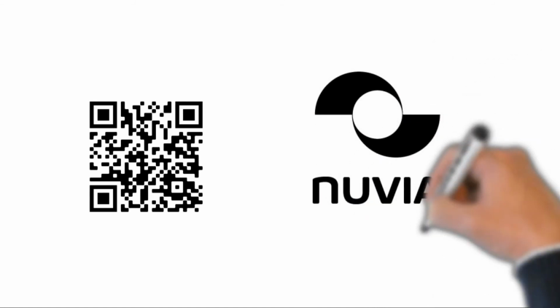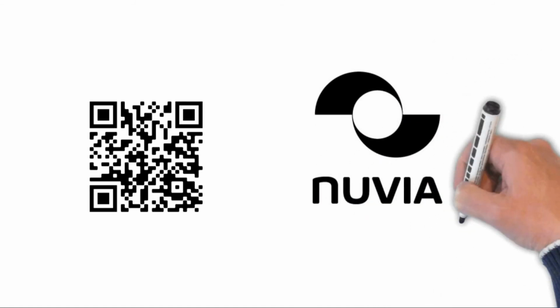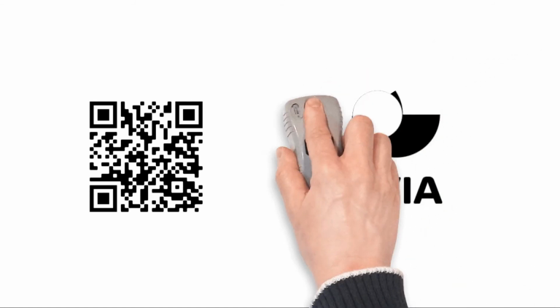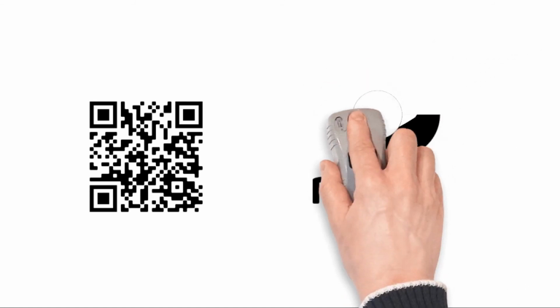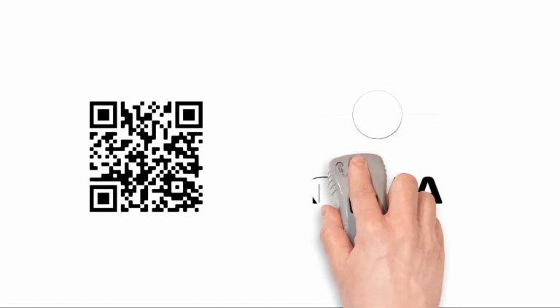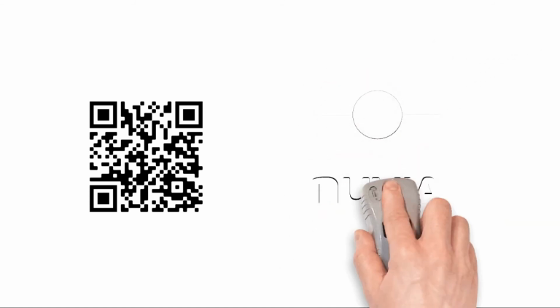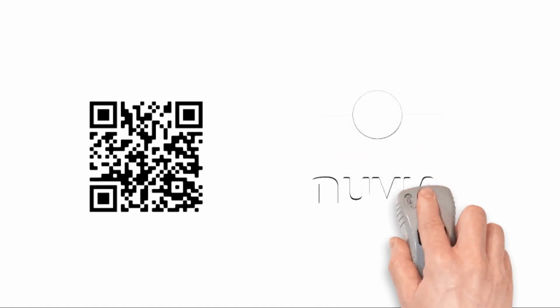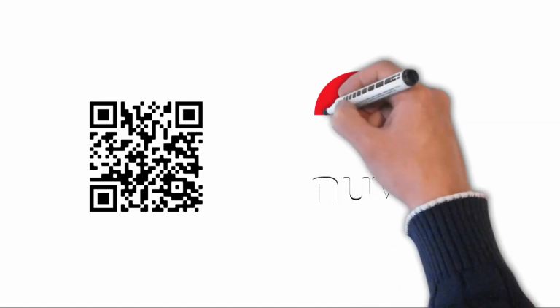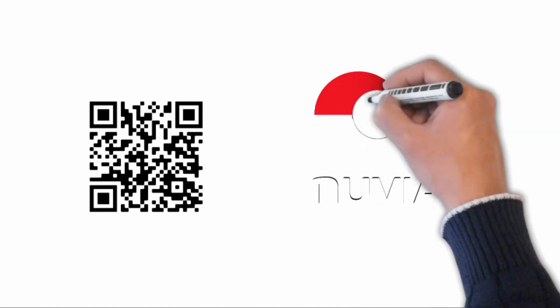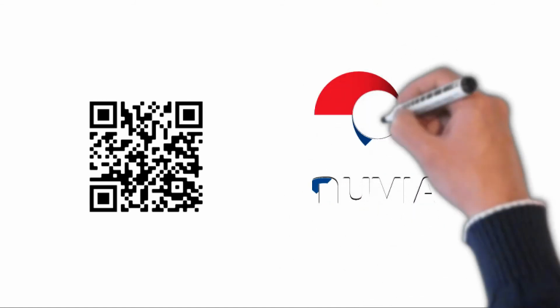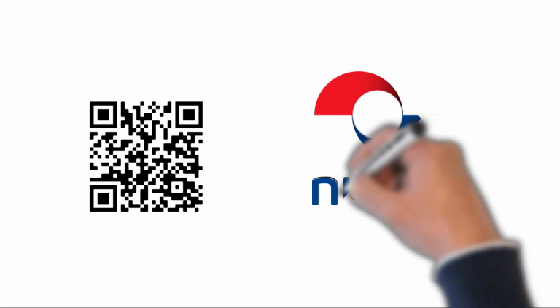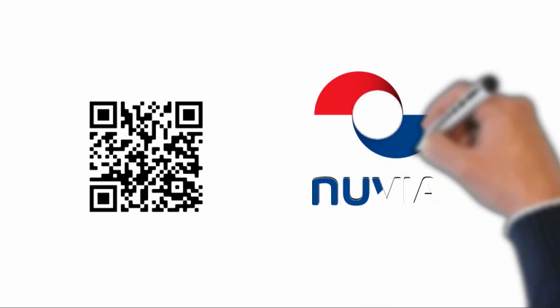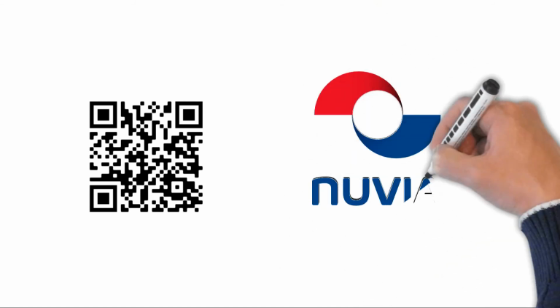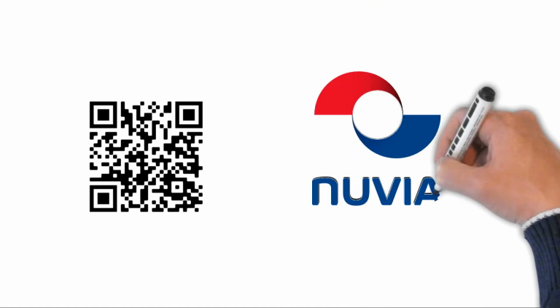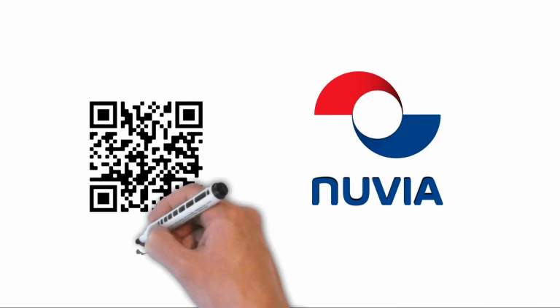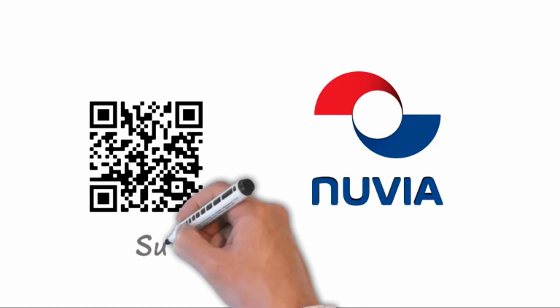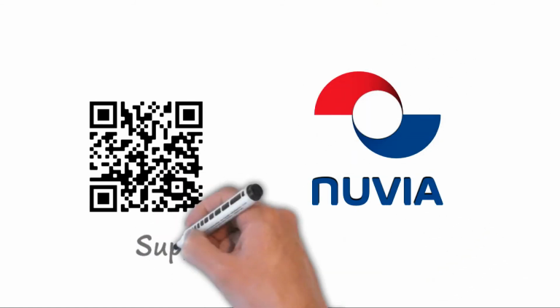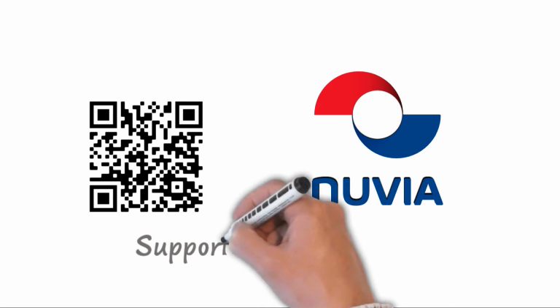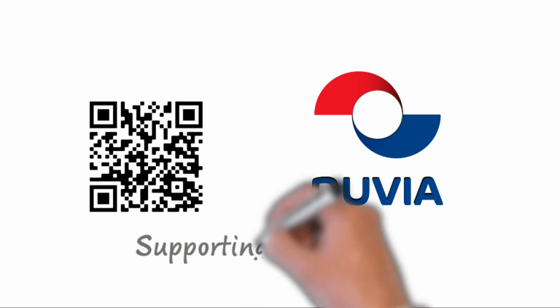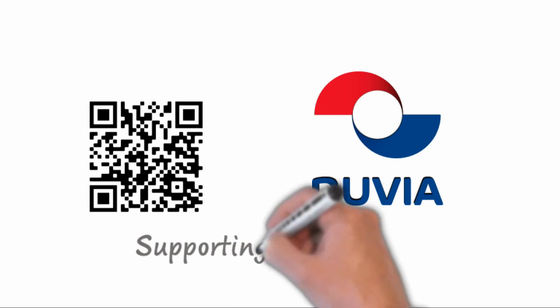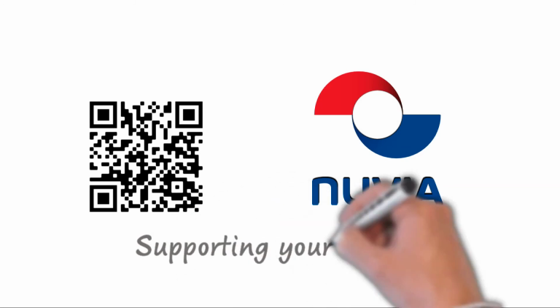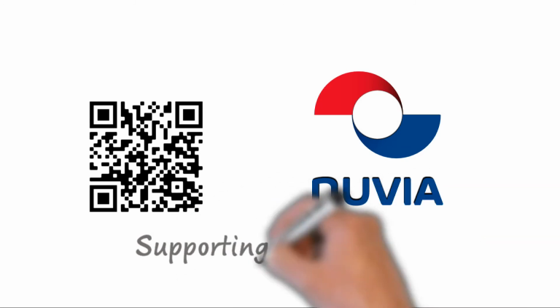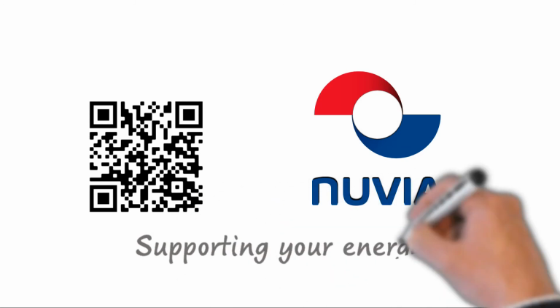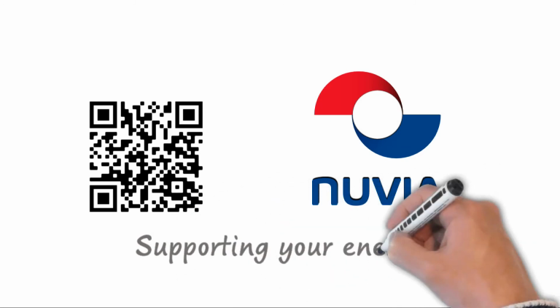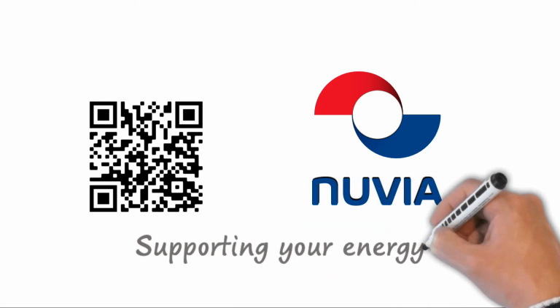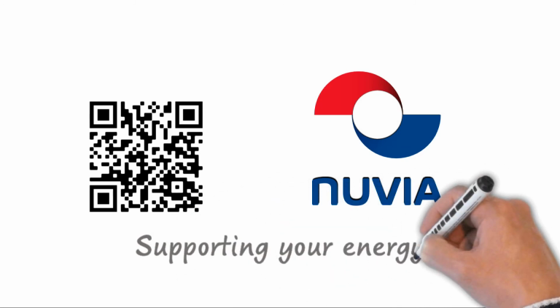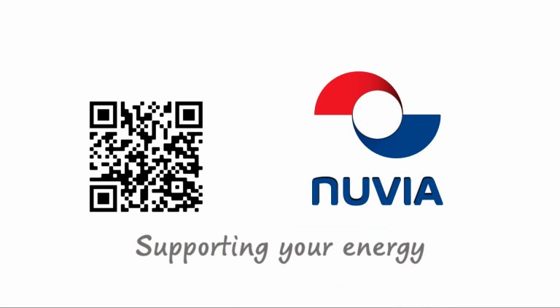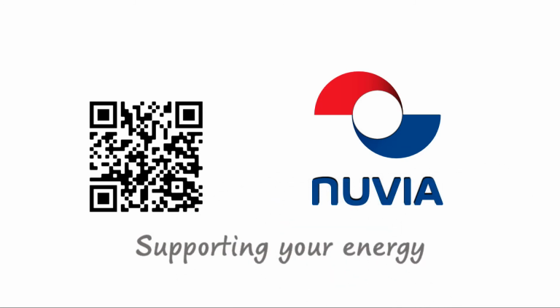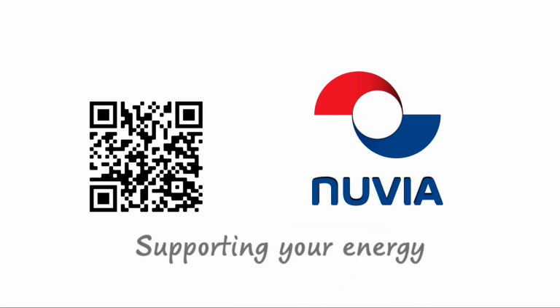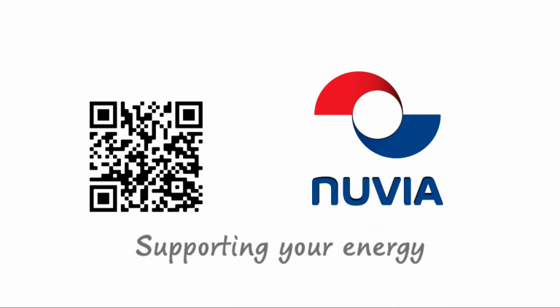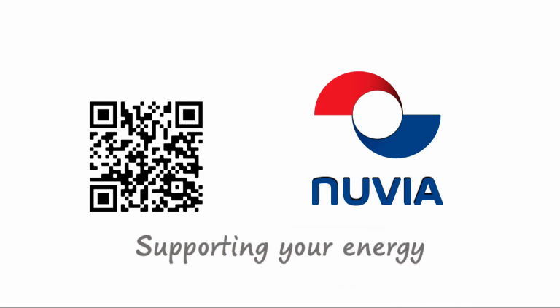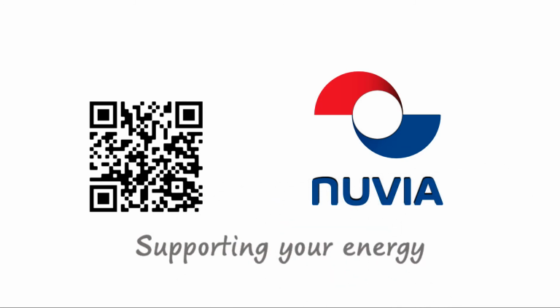Nuvia is your lifecycle partner for highly regulated environments. We work to build a safer, cleaner, and sustainable world.